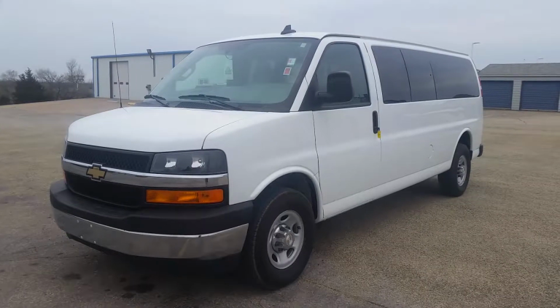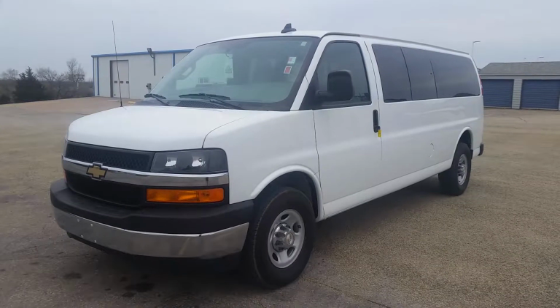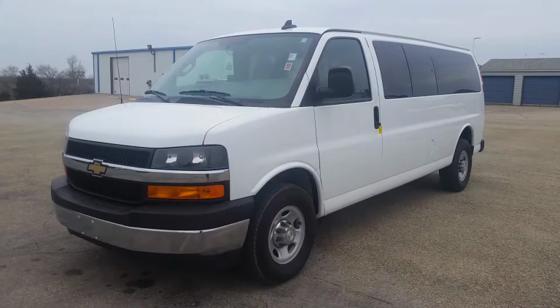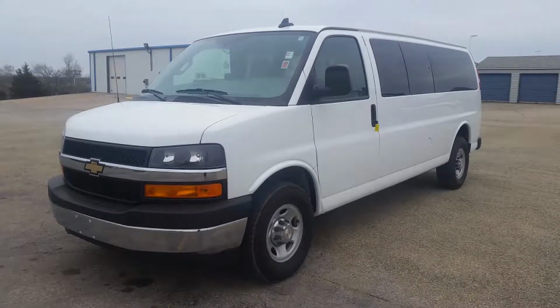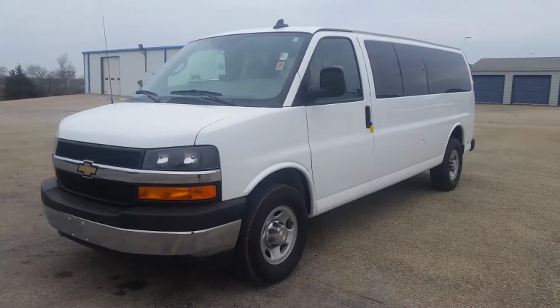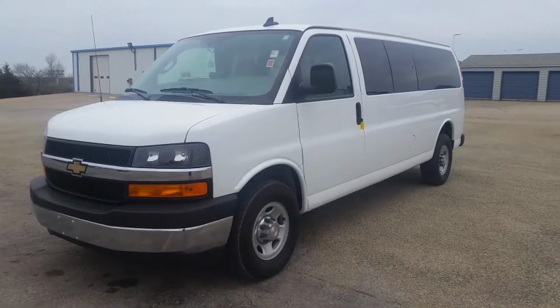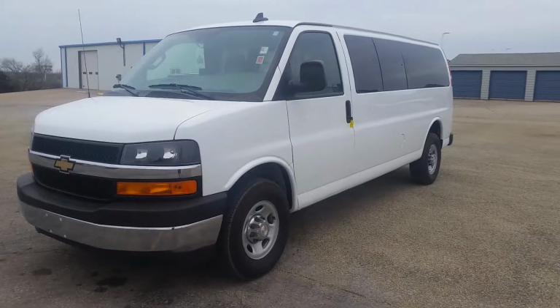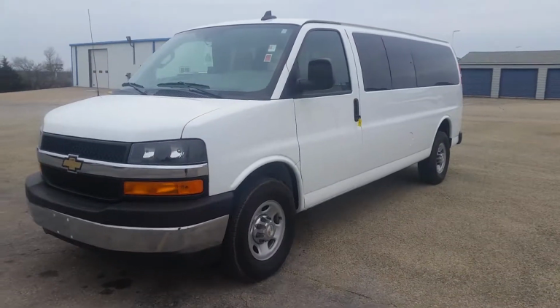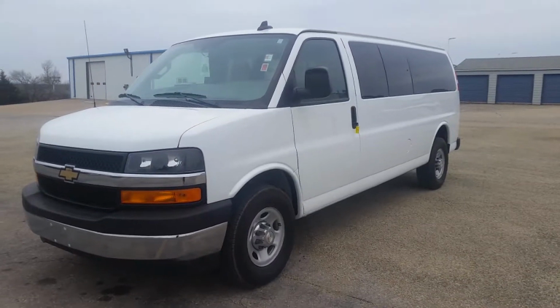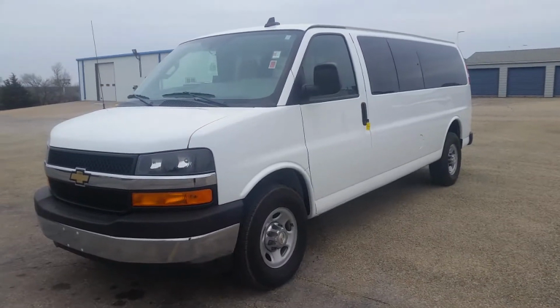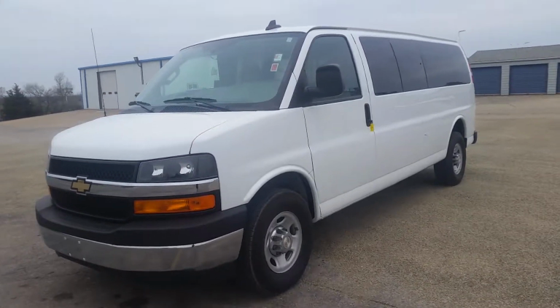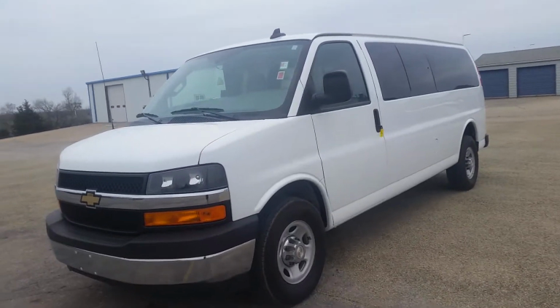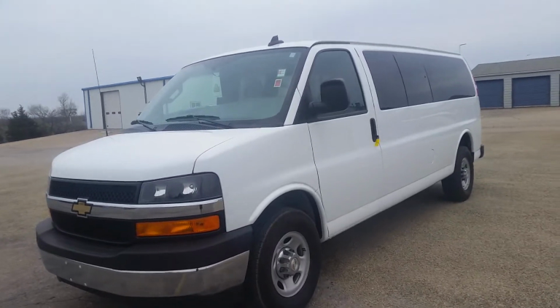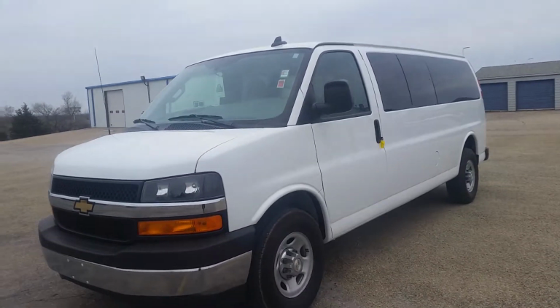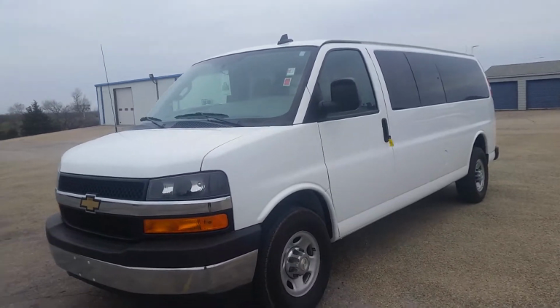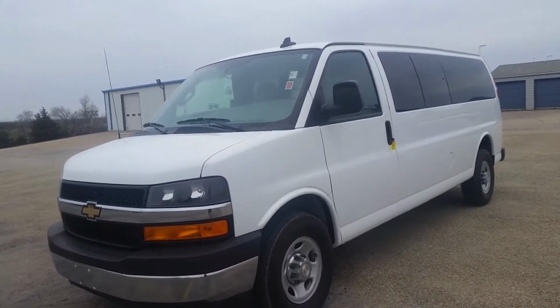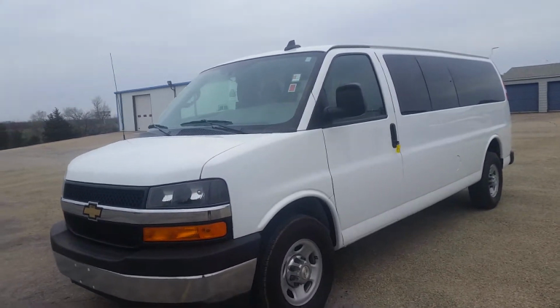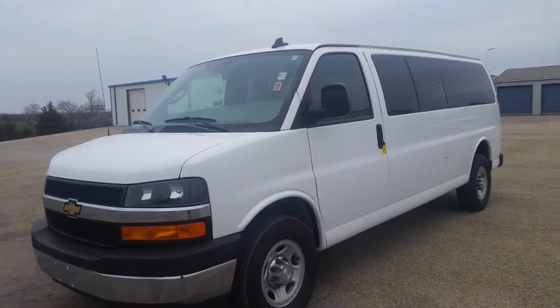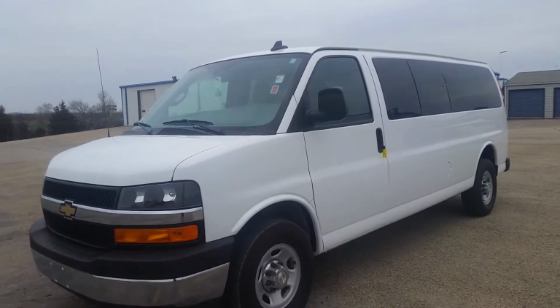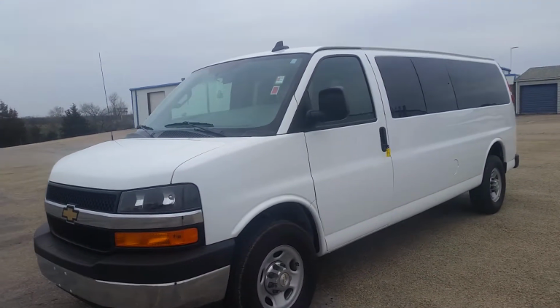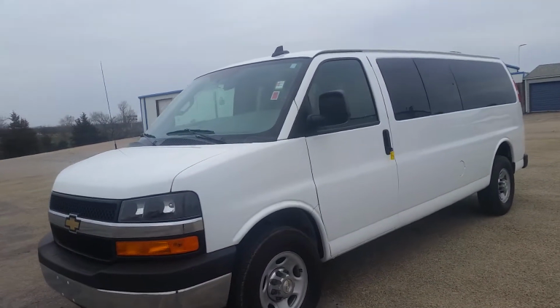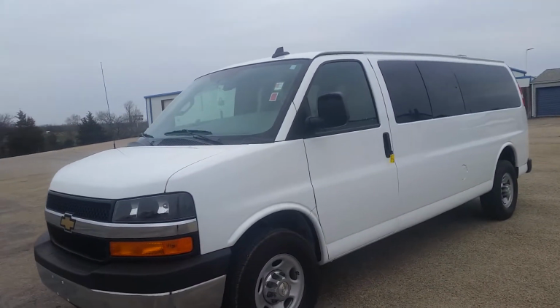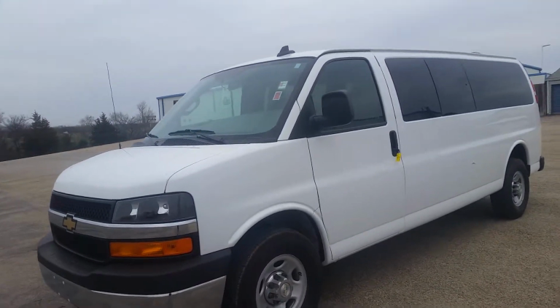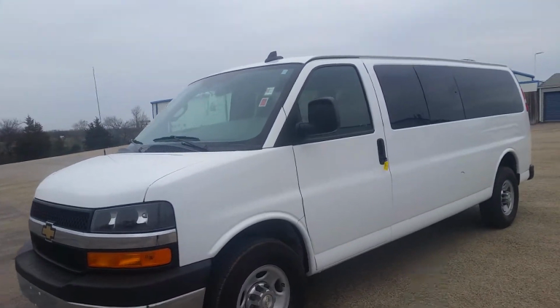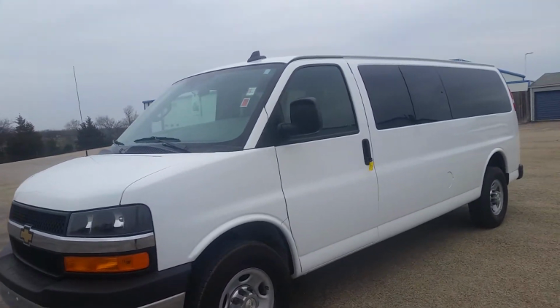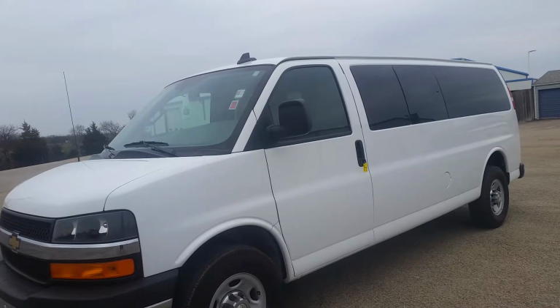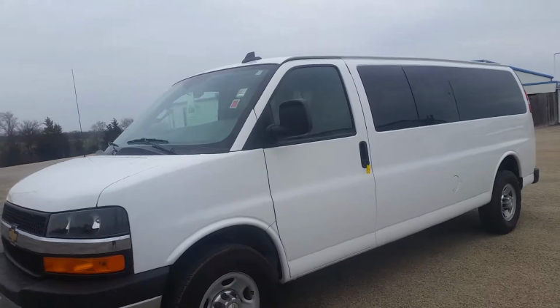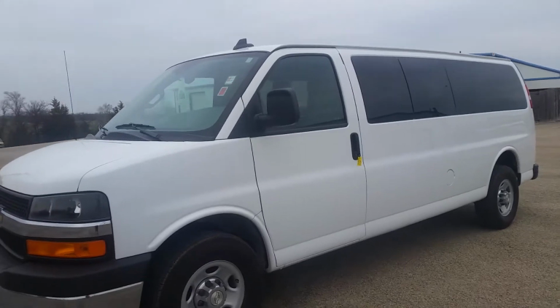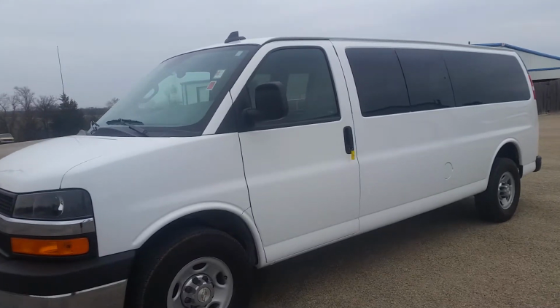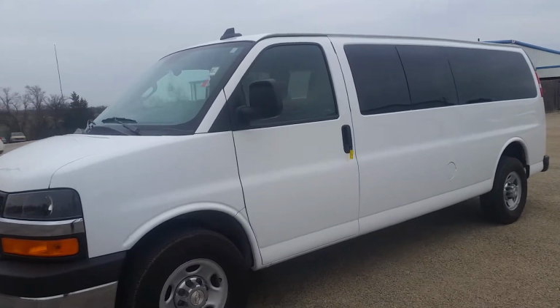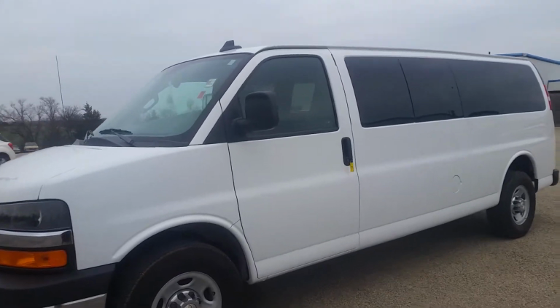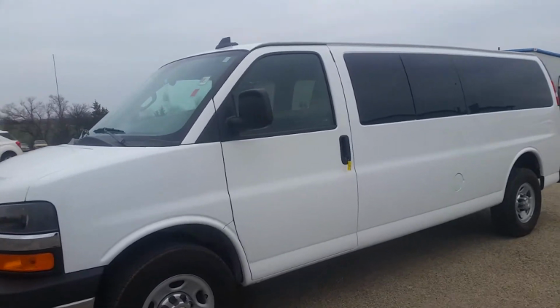Hi, it's Jeremiah with AAA Auto Transport. I'm doing a walk around a 2017 Chevy Express.